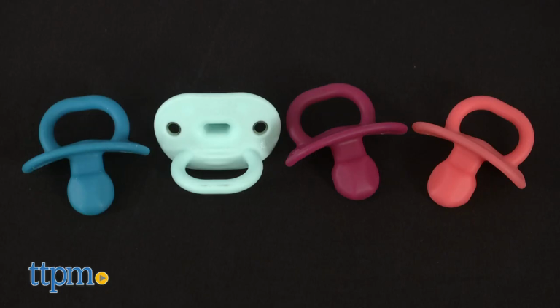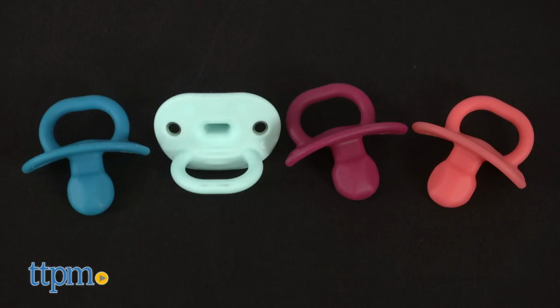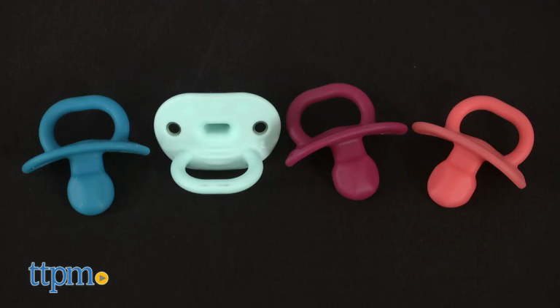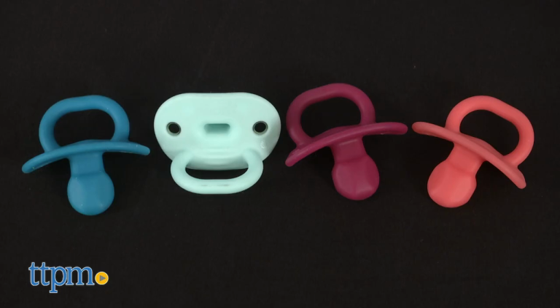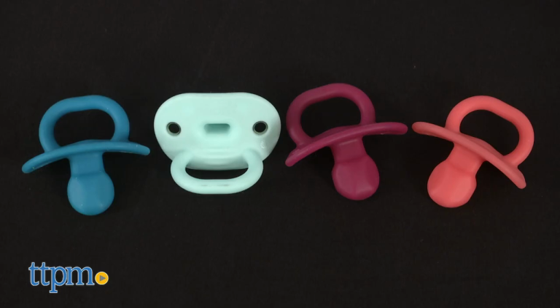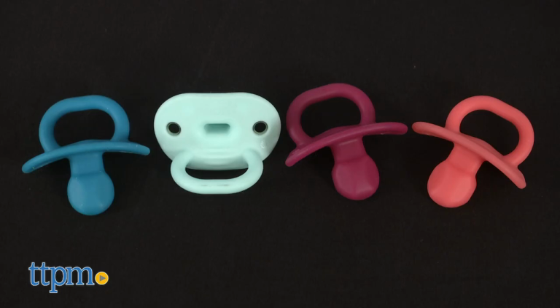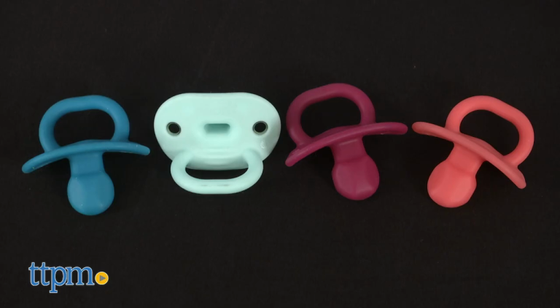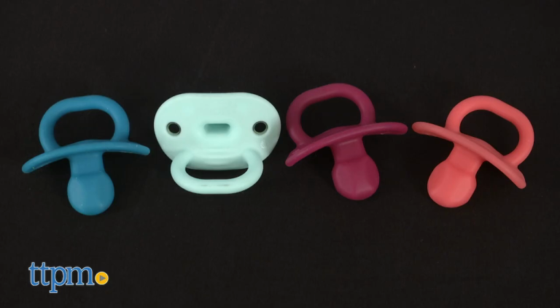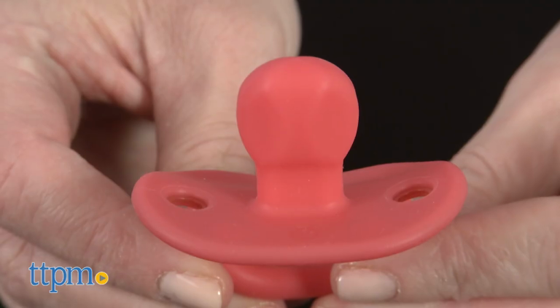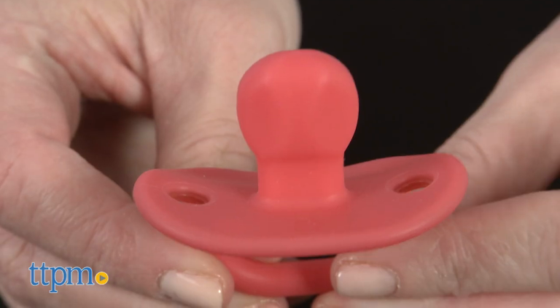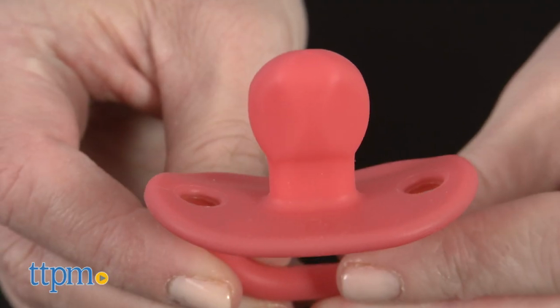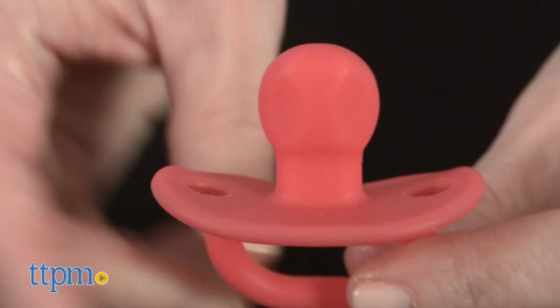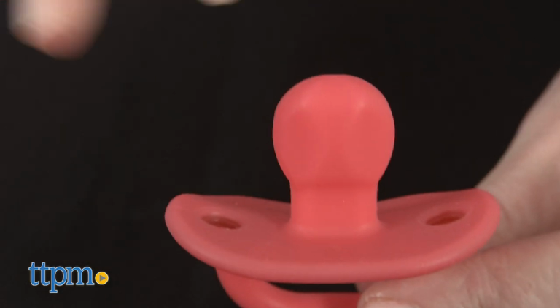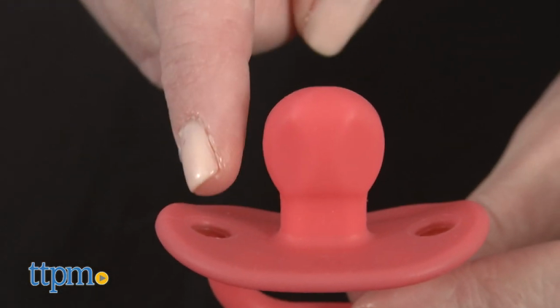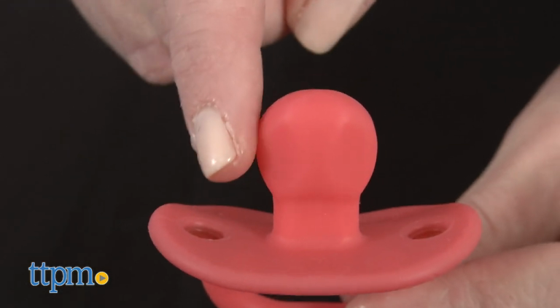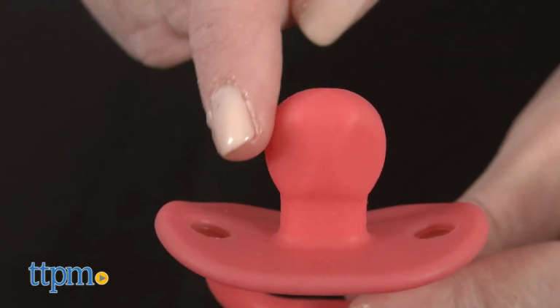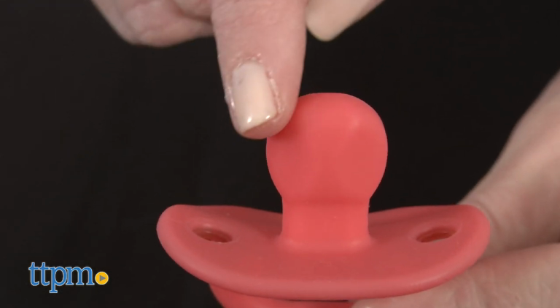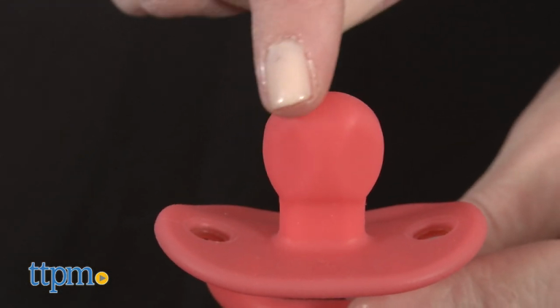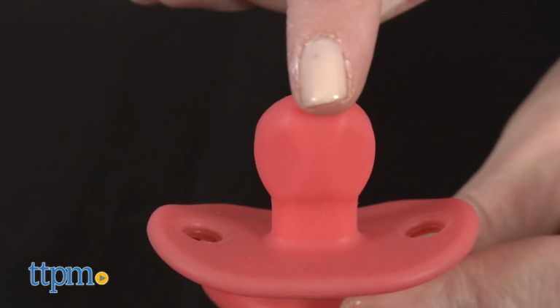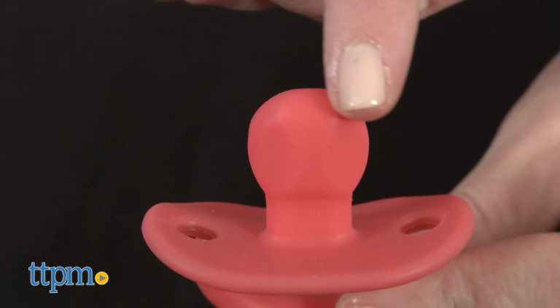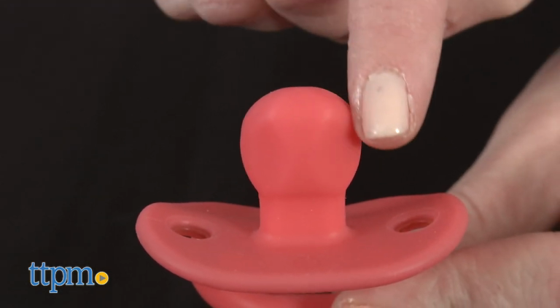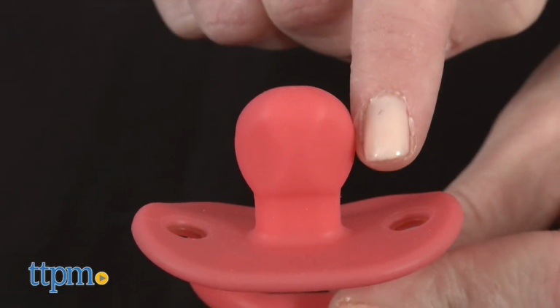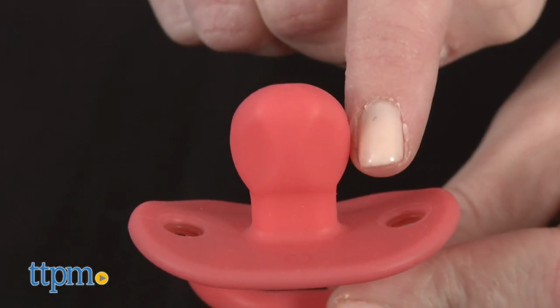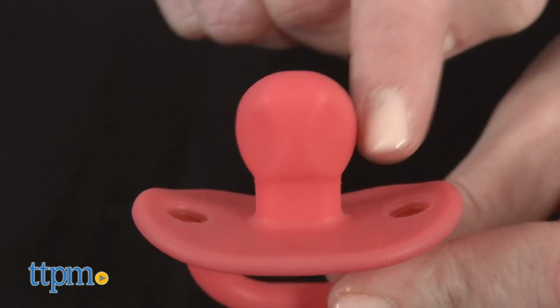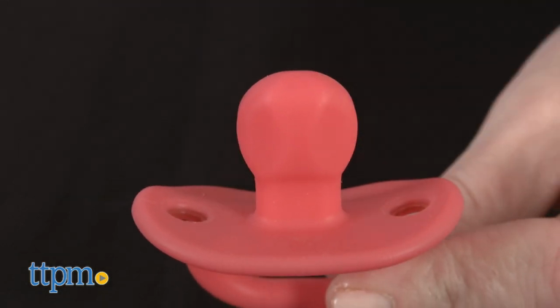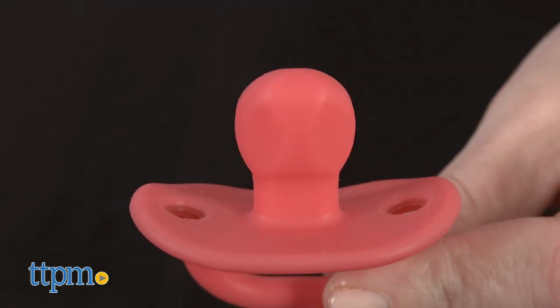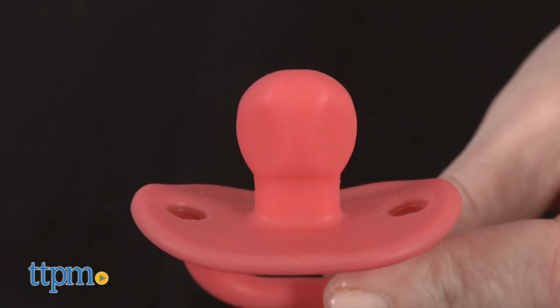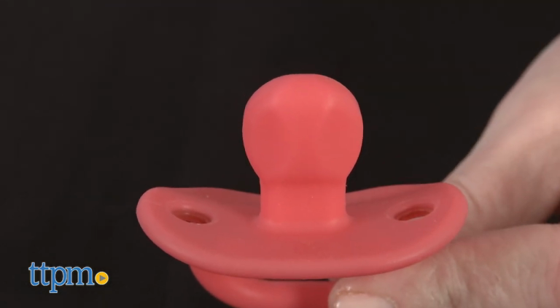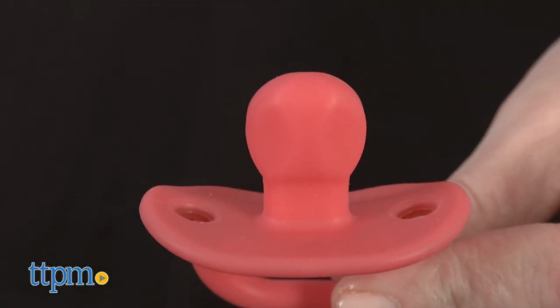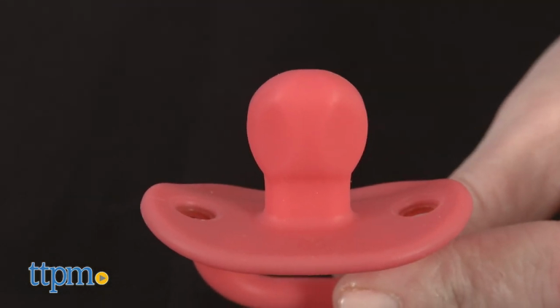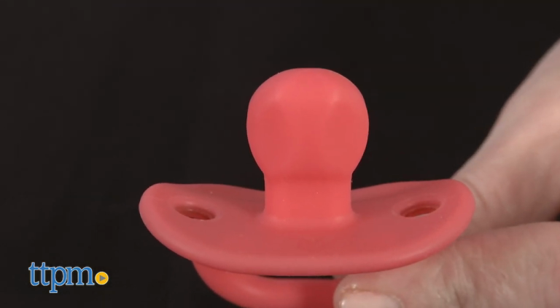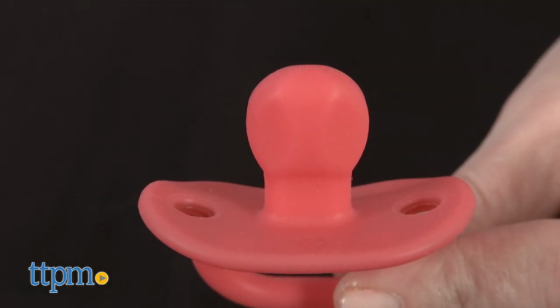The nipples on the Jewel are unlike any you may have seen before, and that's because they're gem-shaped to help encourage proper tongue placement.